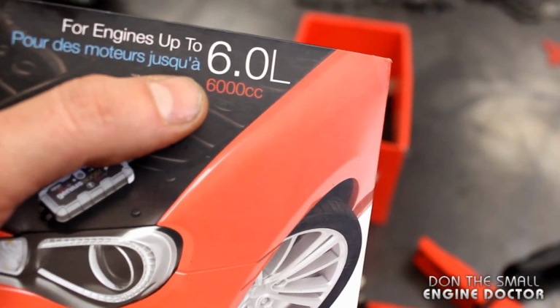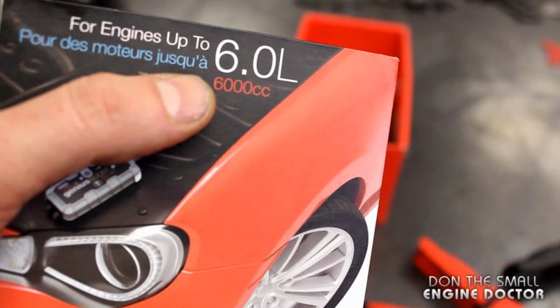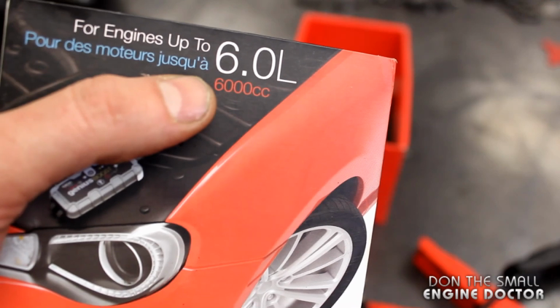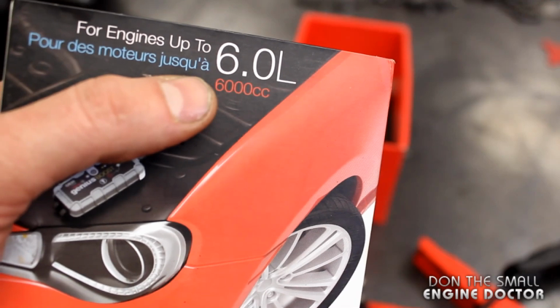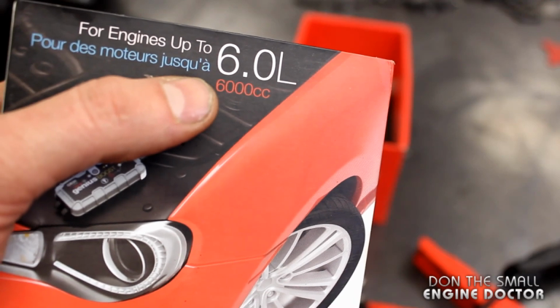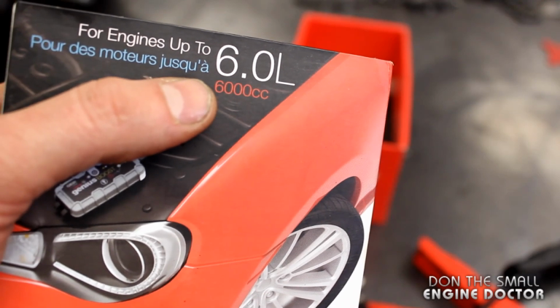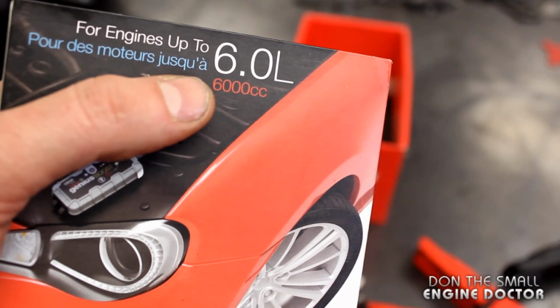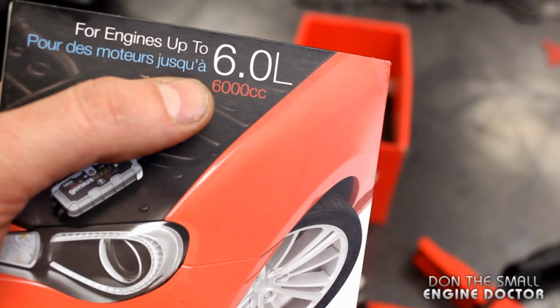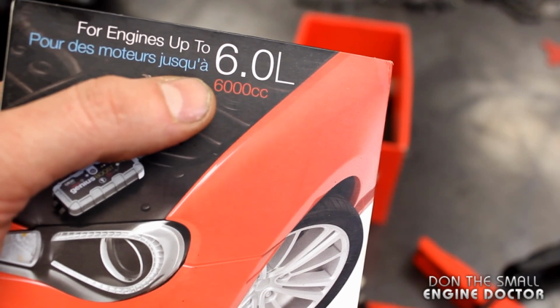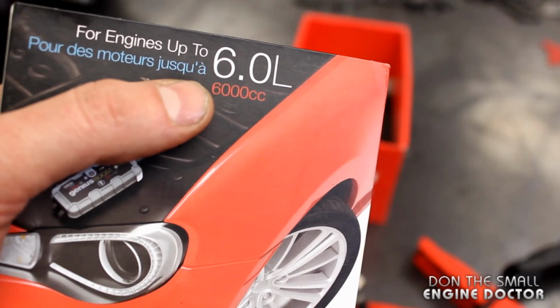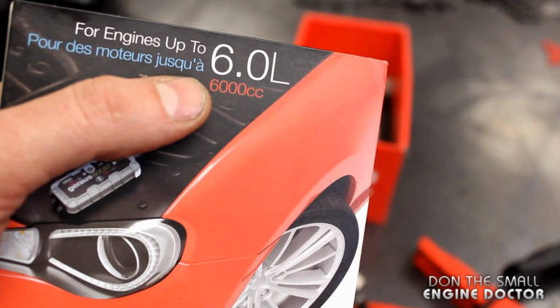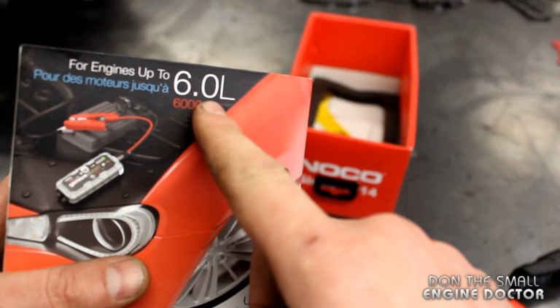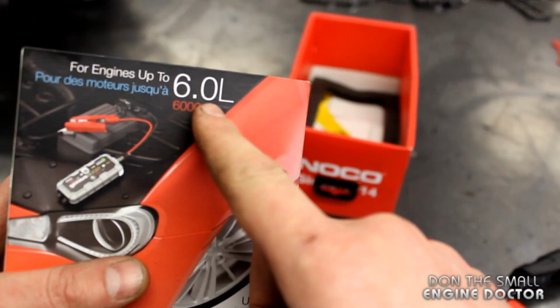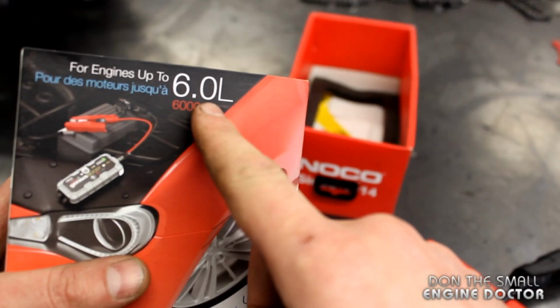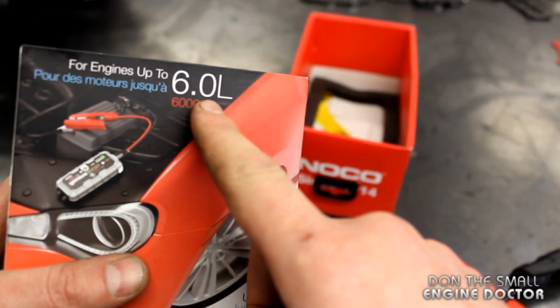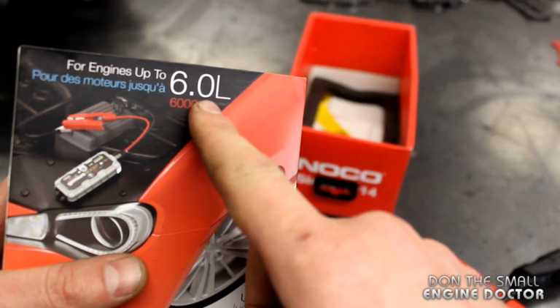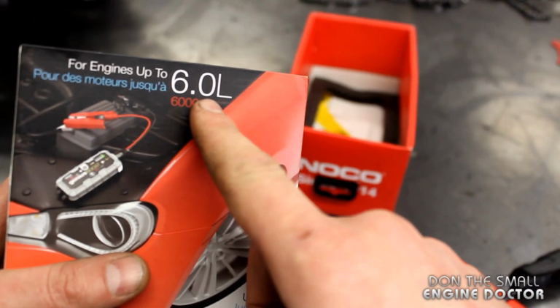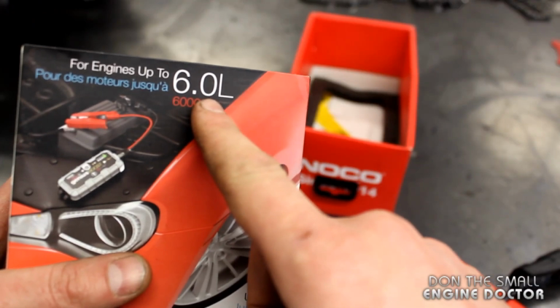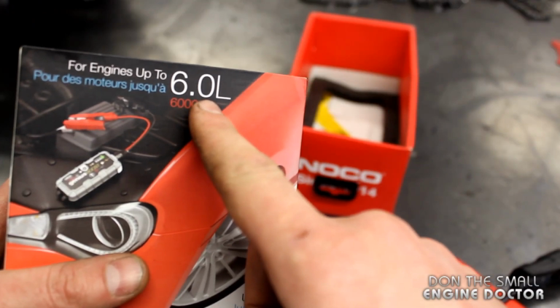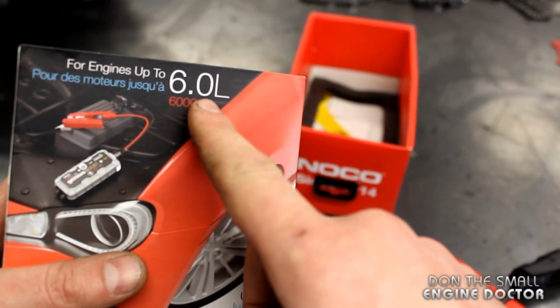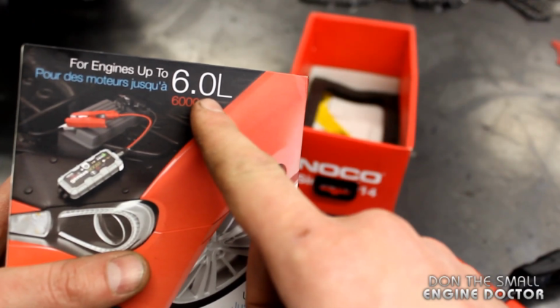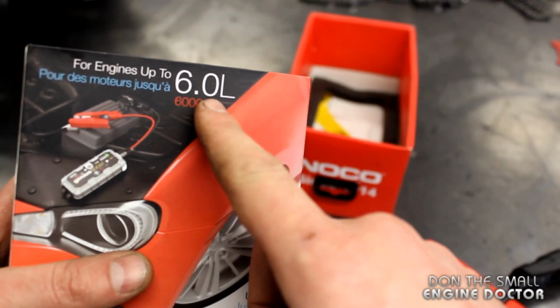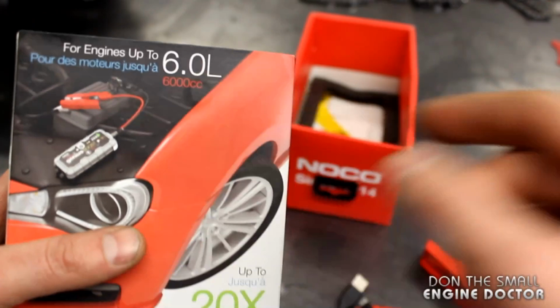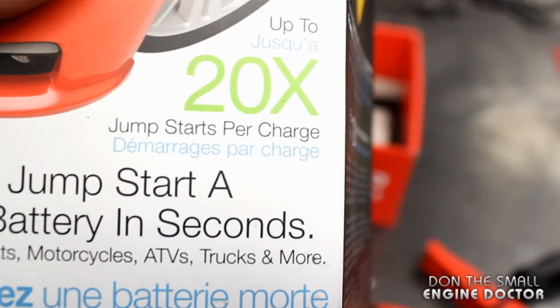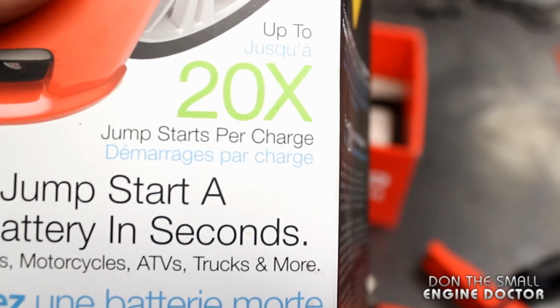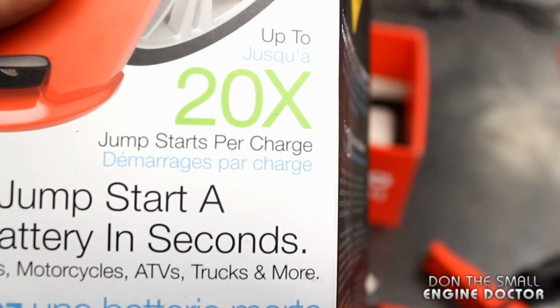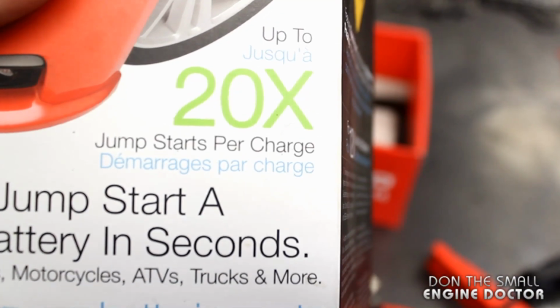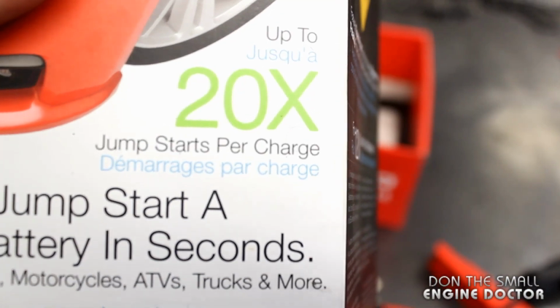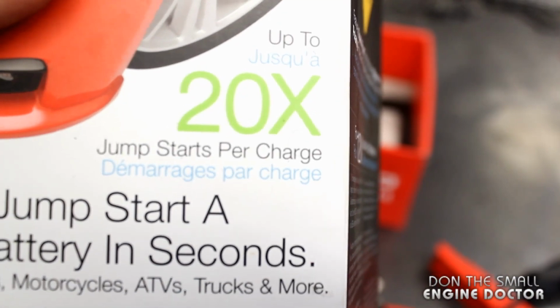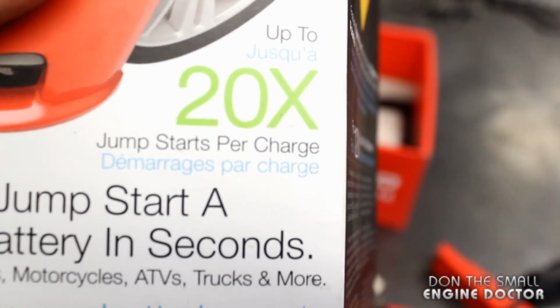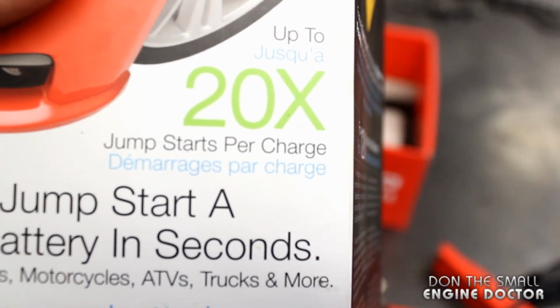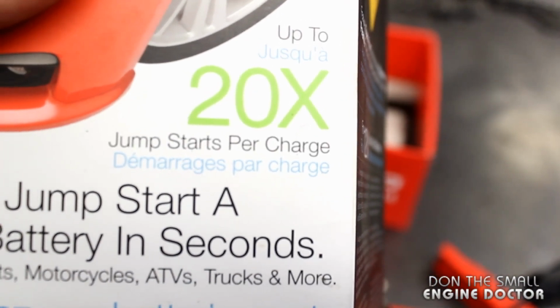It says it will boost an engine up to 6 liters, so you could actually boost a pickup truck with this thing. And you can do that for about 20 times.